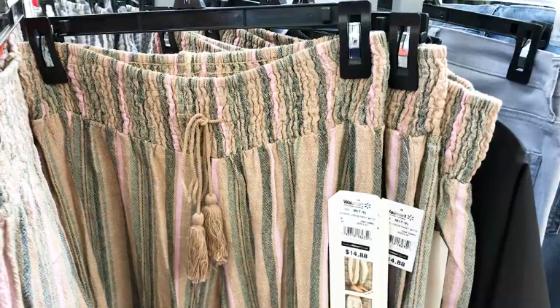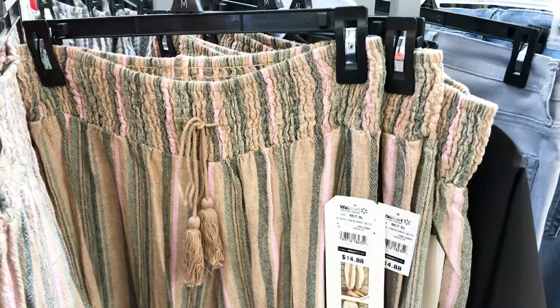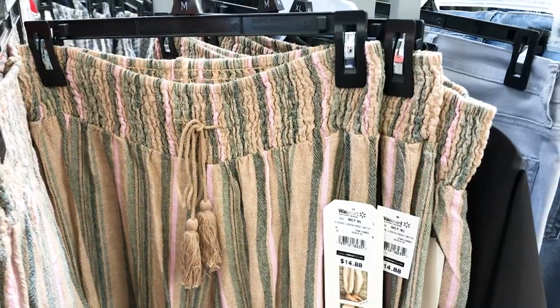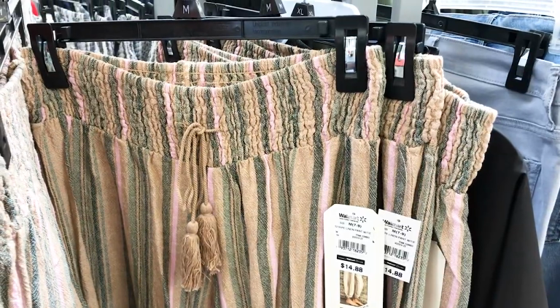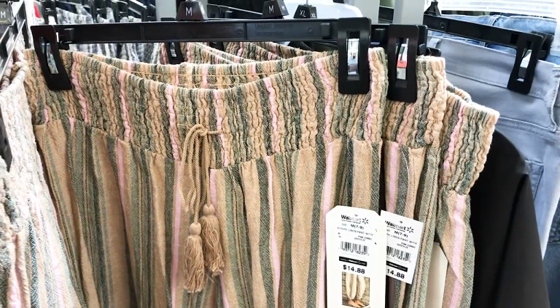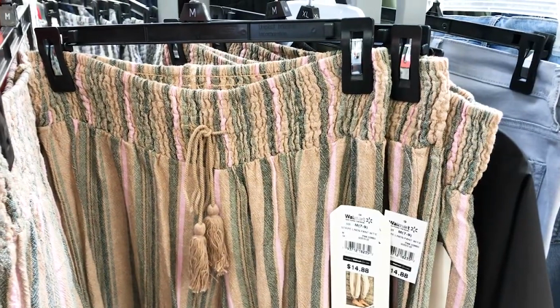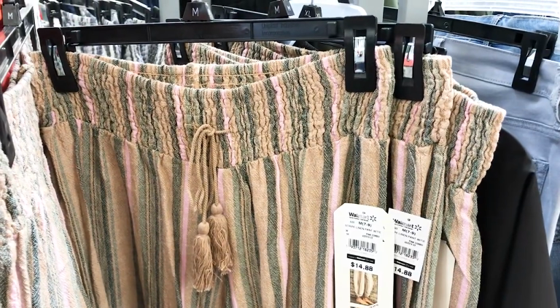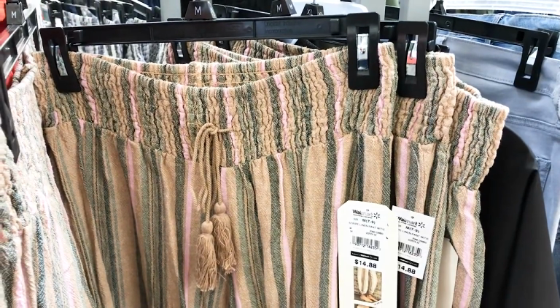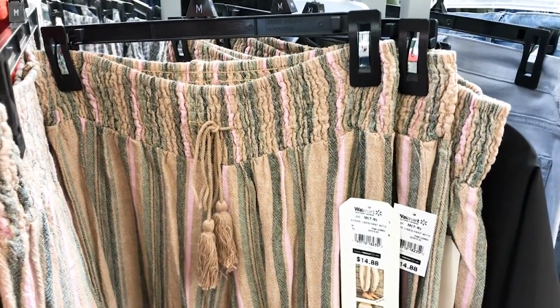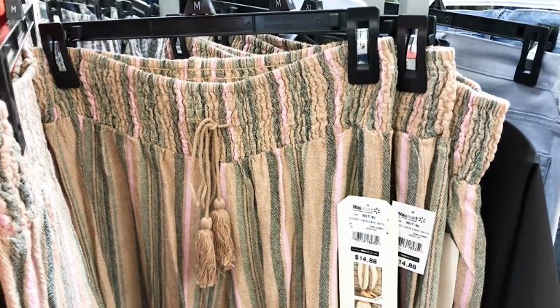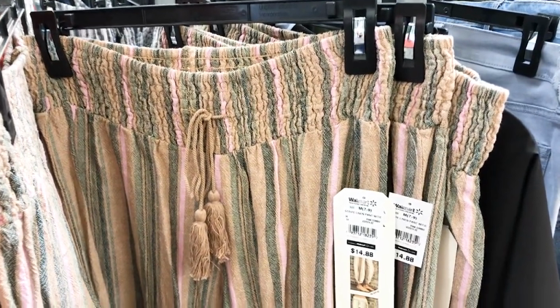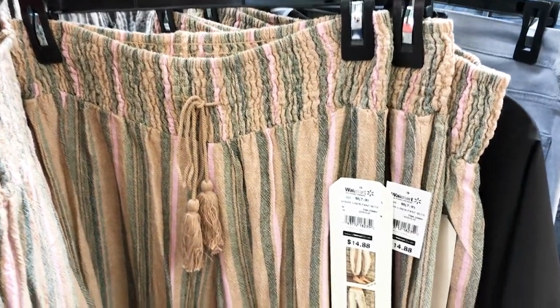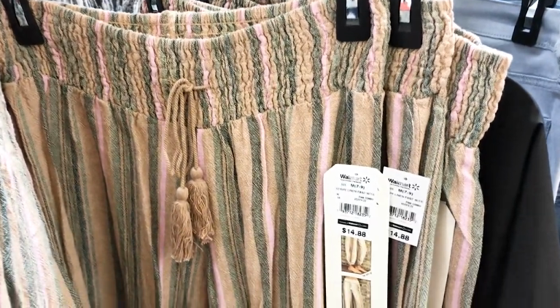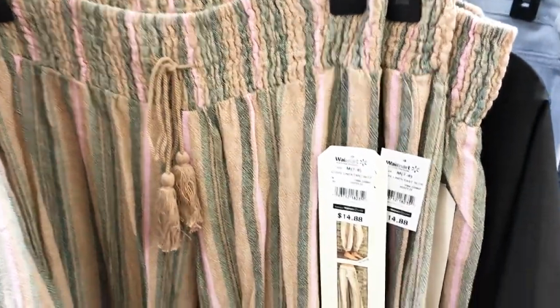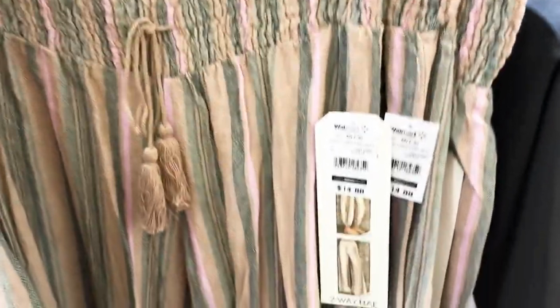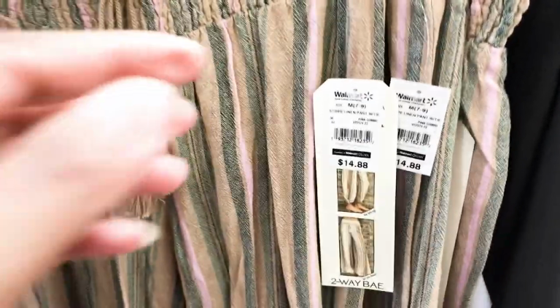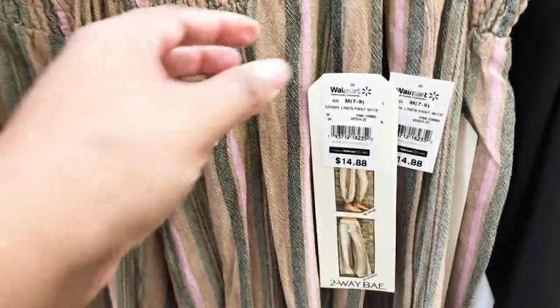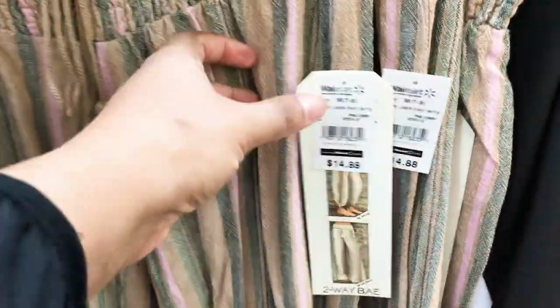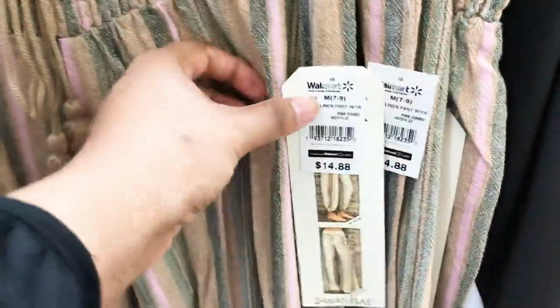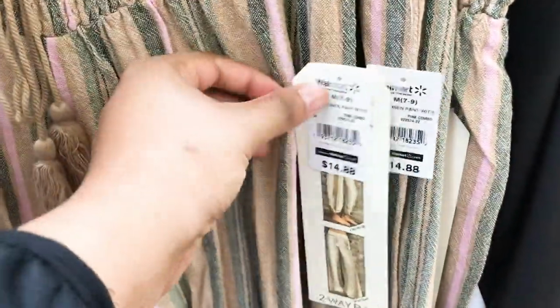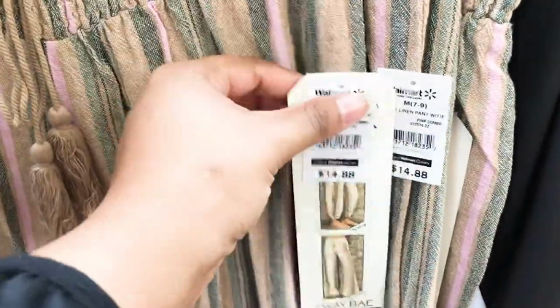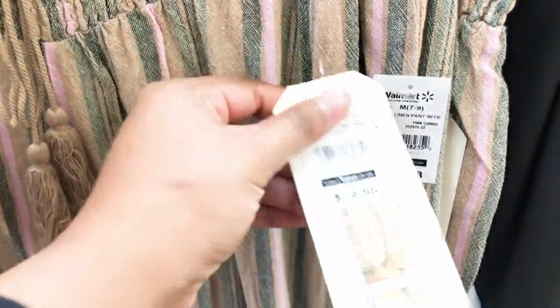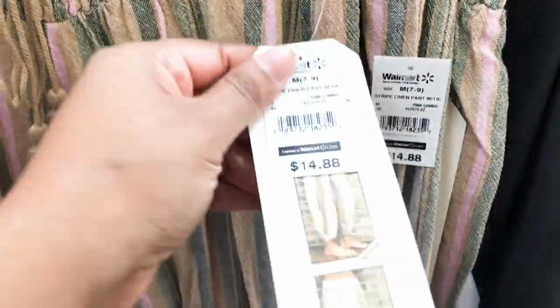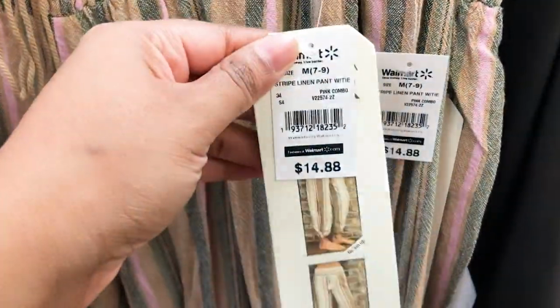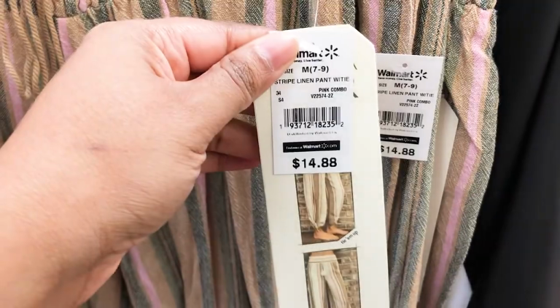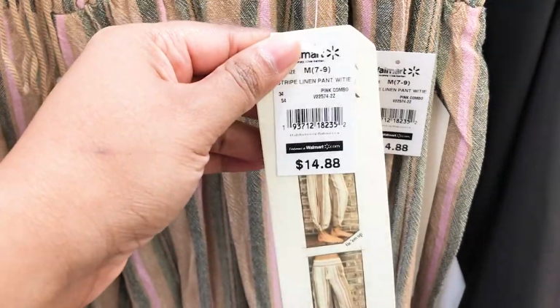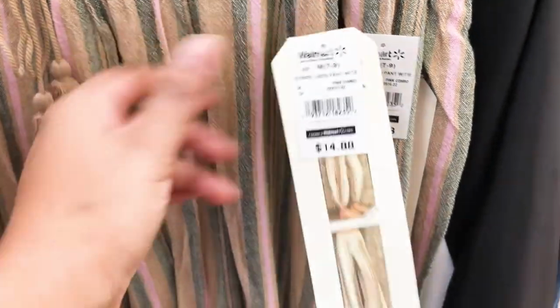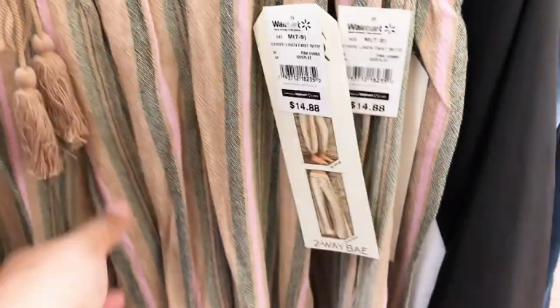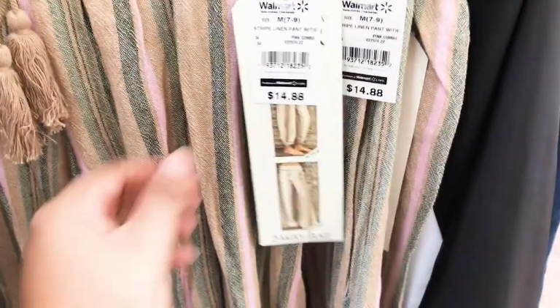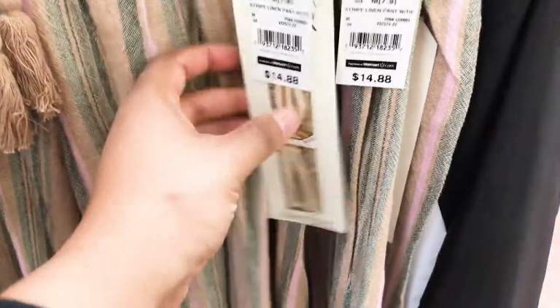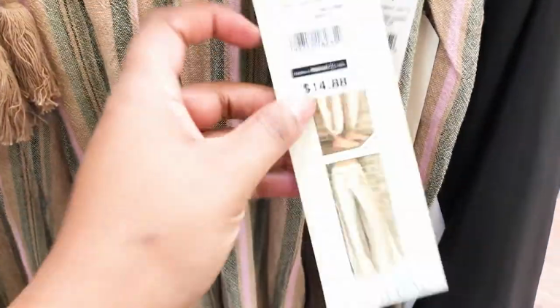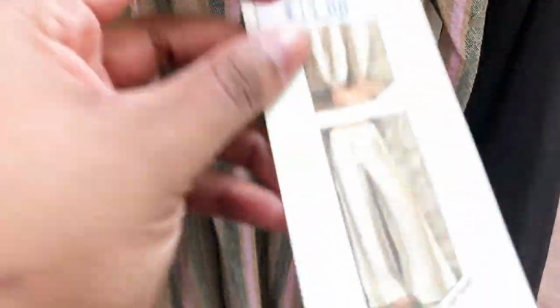There are two styles of these pants — you can have them down your leg or you can tie them on your leg.